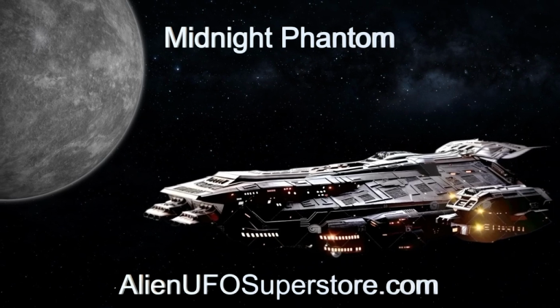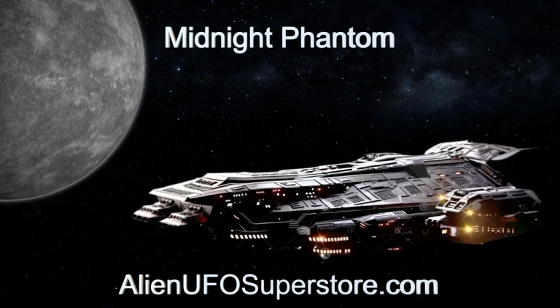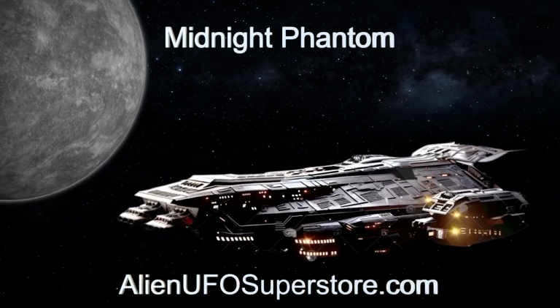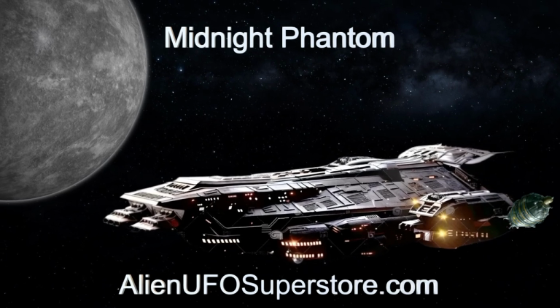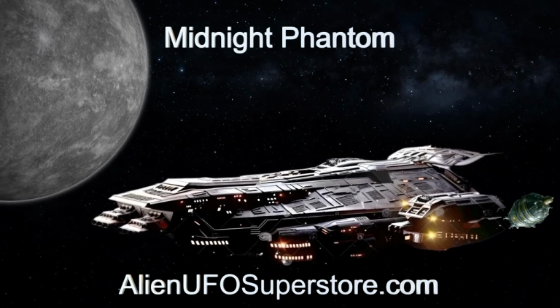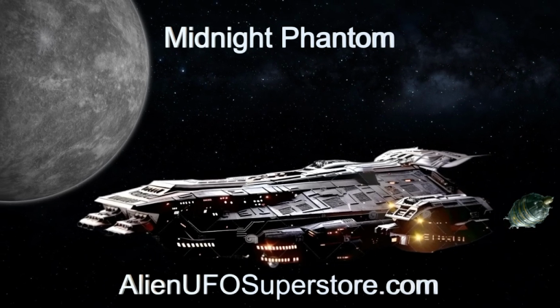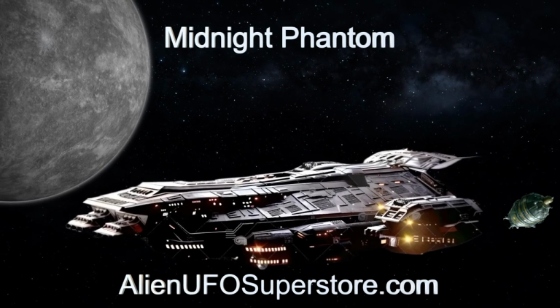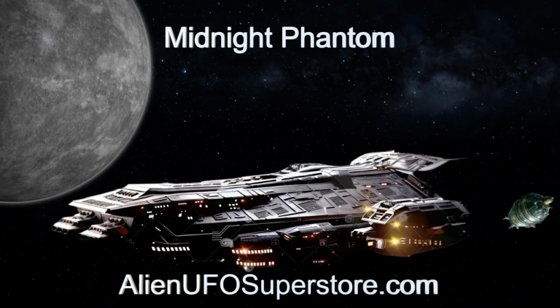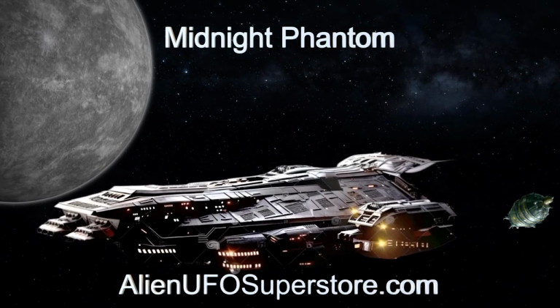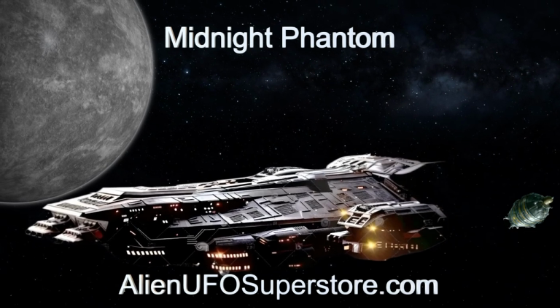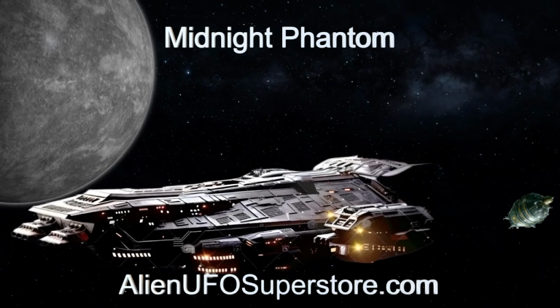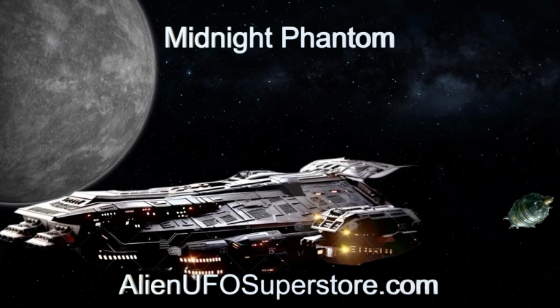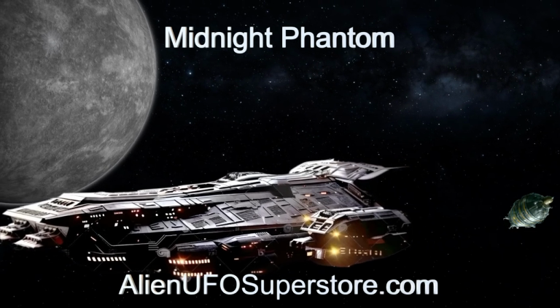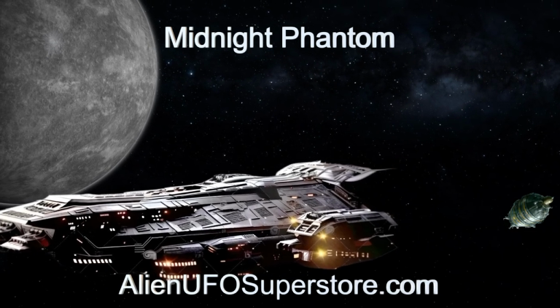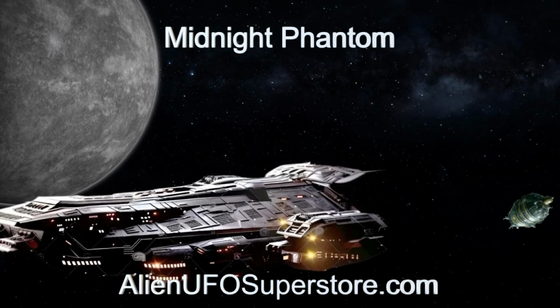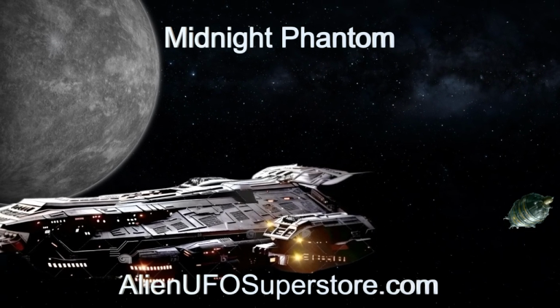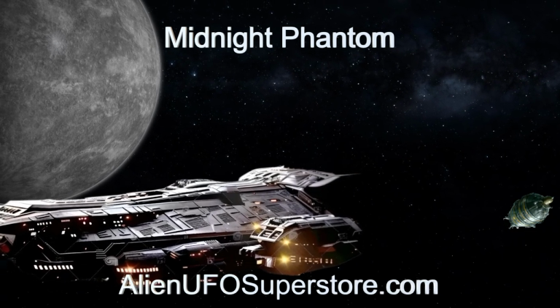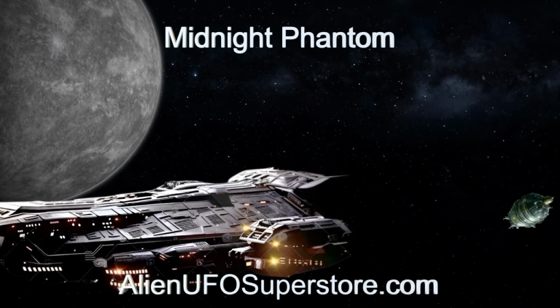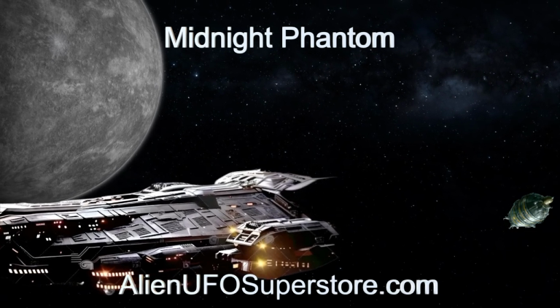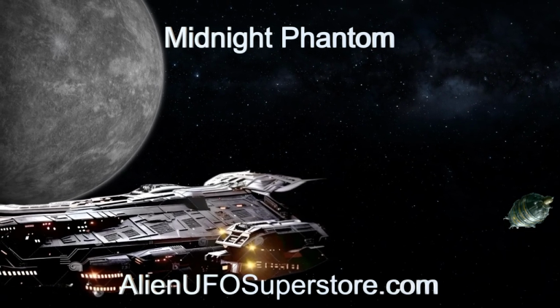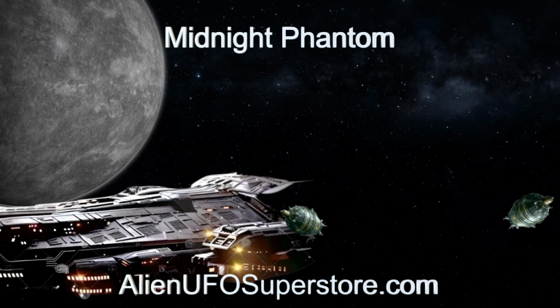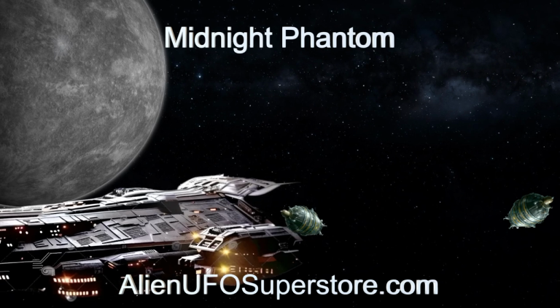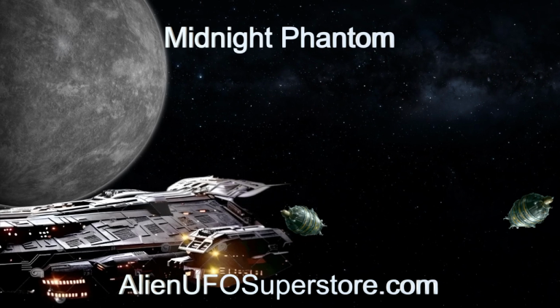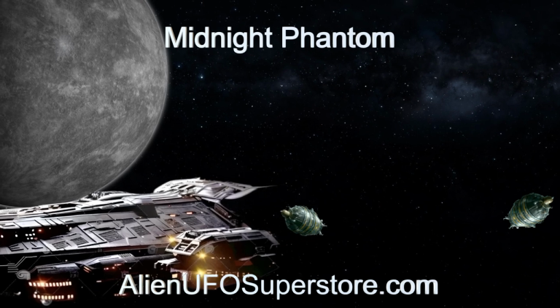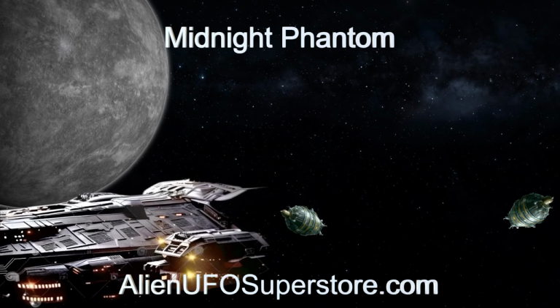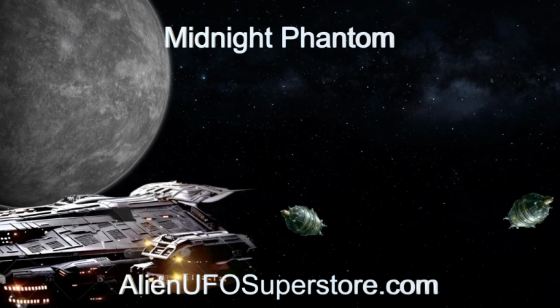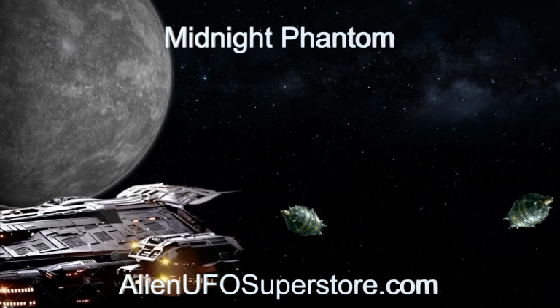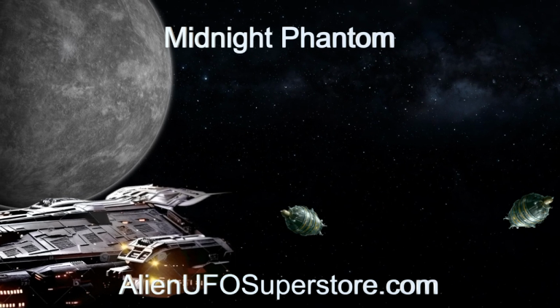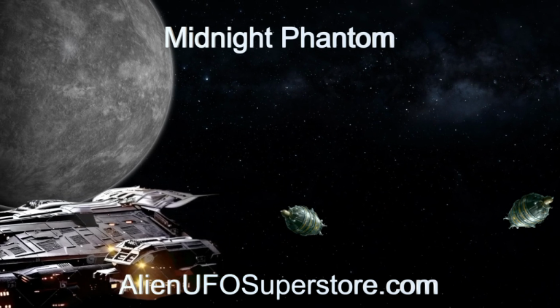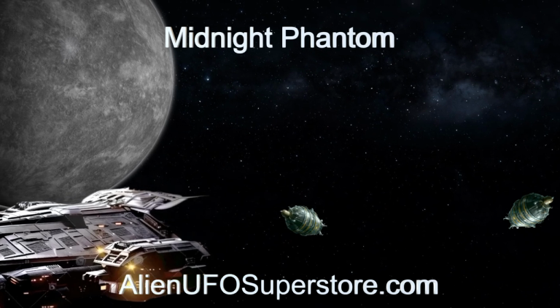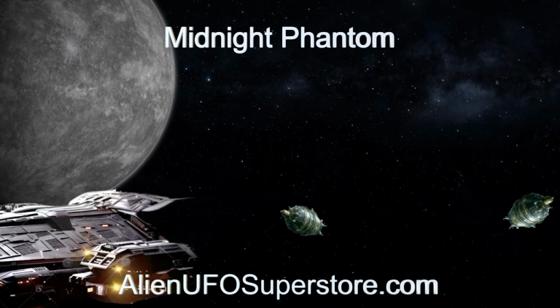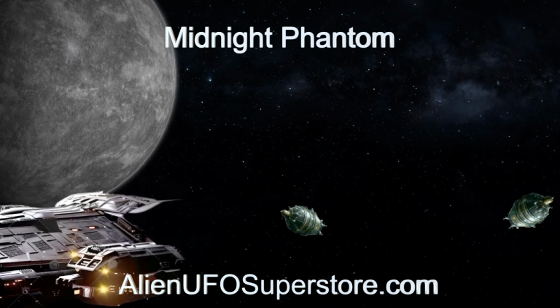Don't forget to show your support — like and subscribe for daily doses of space exploration.